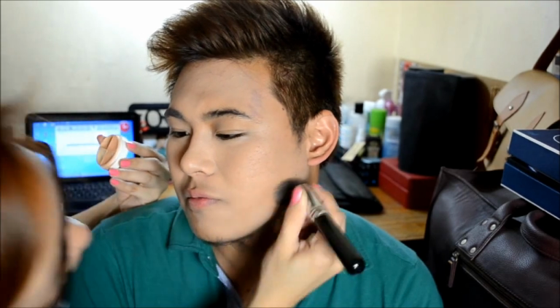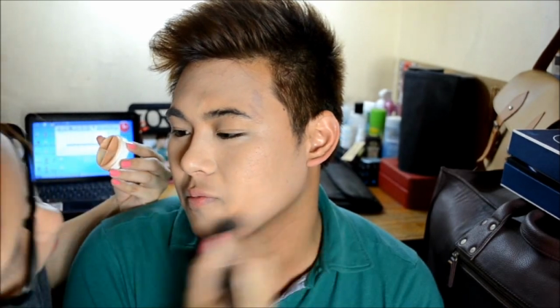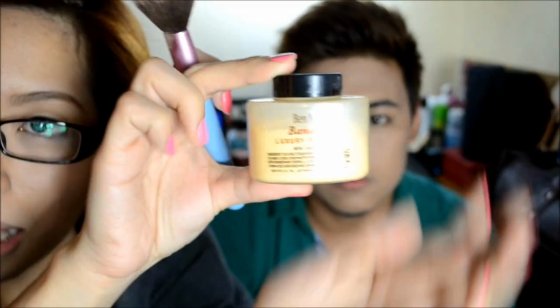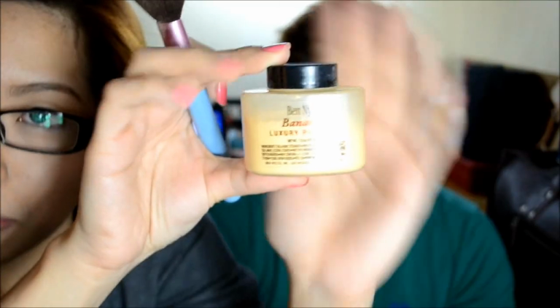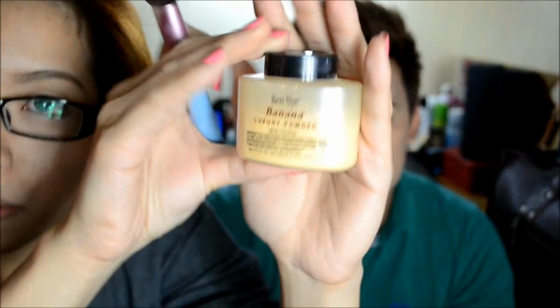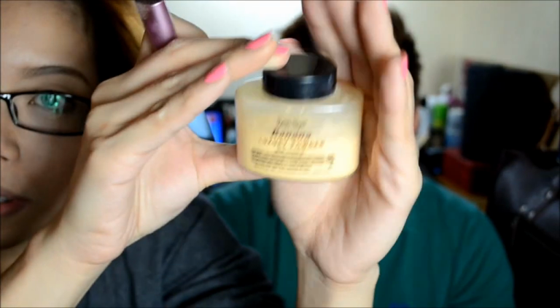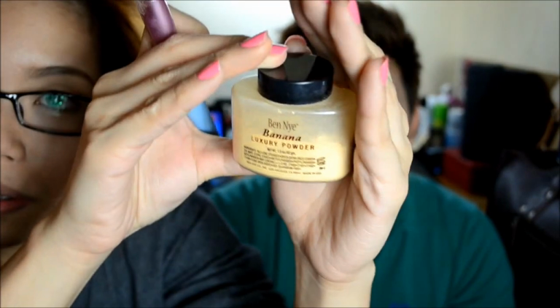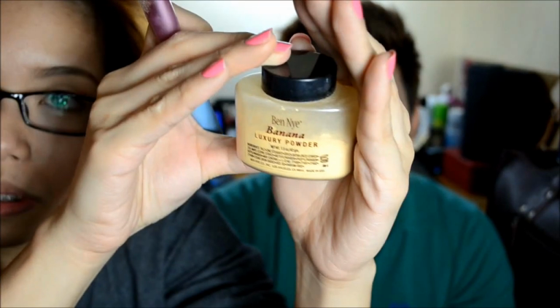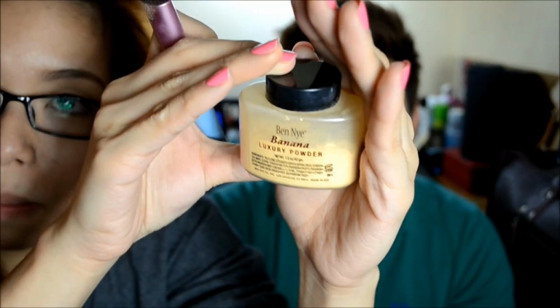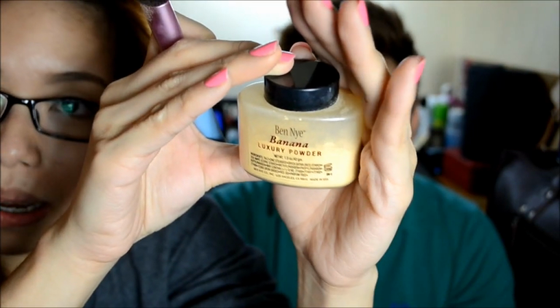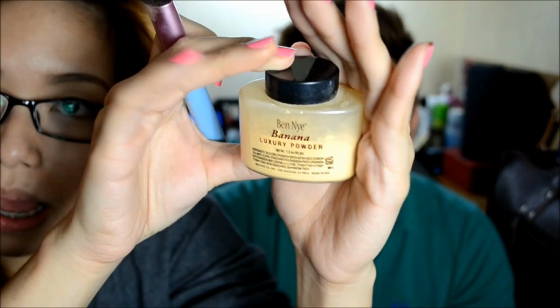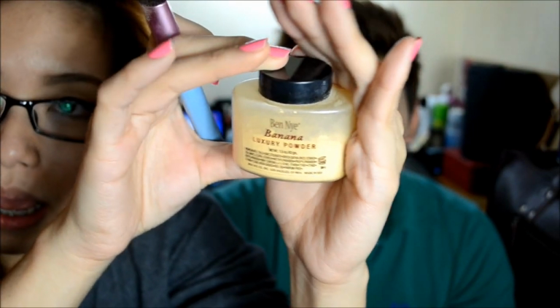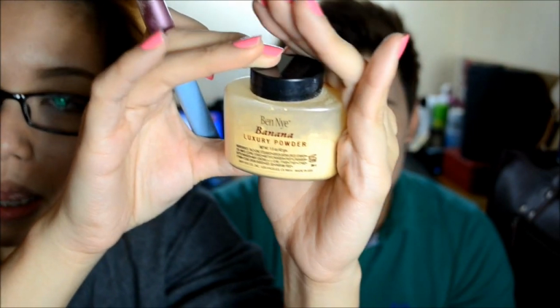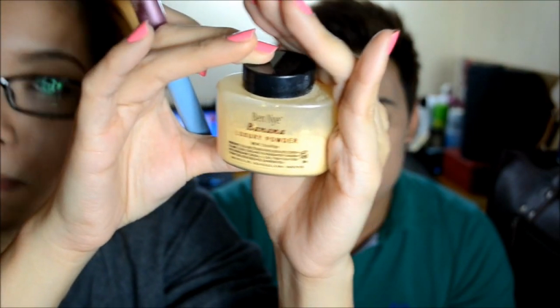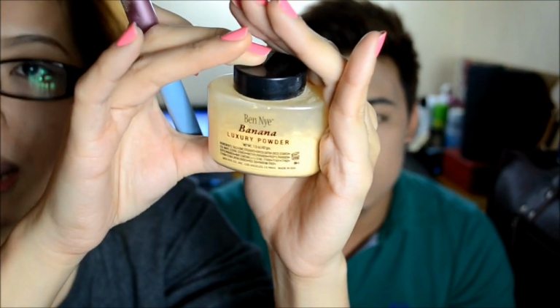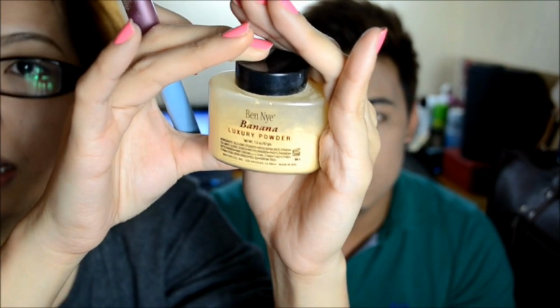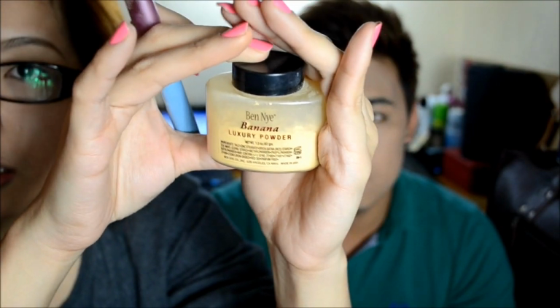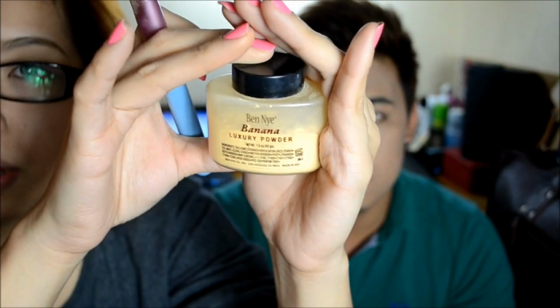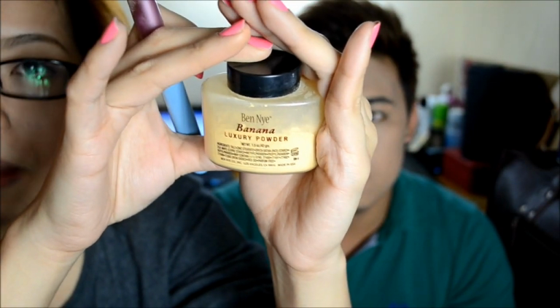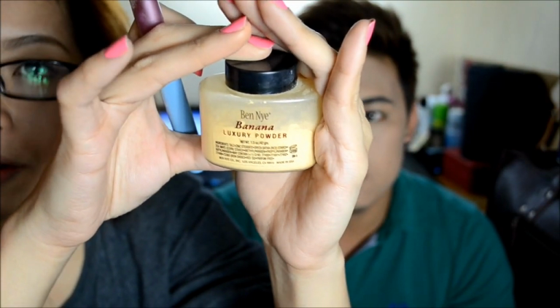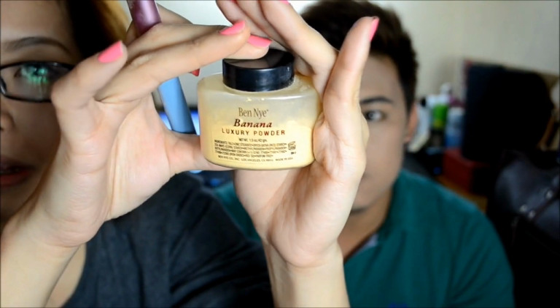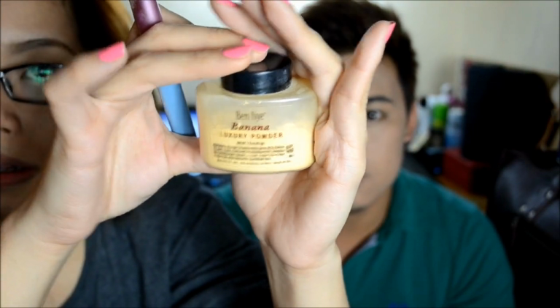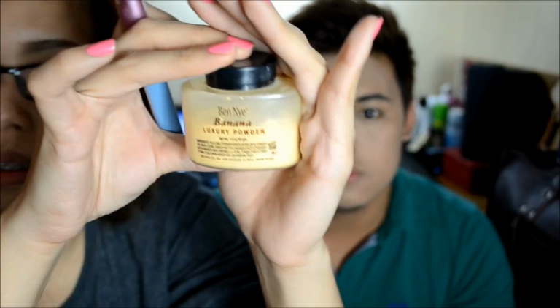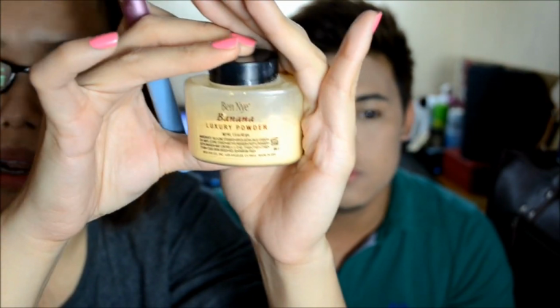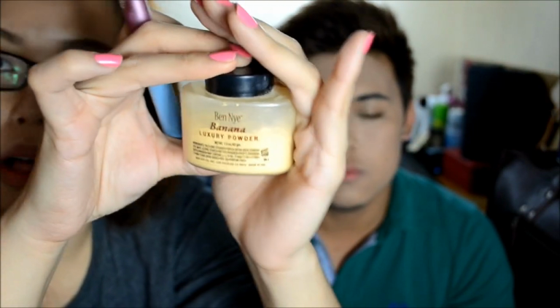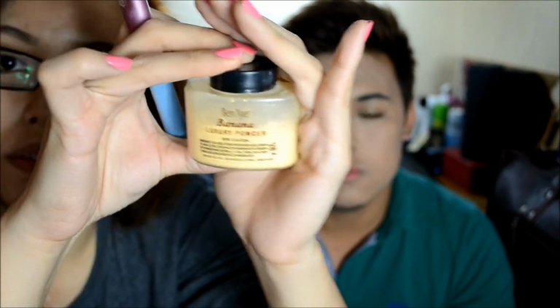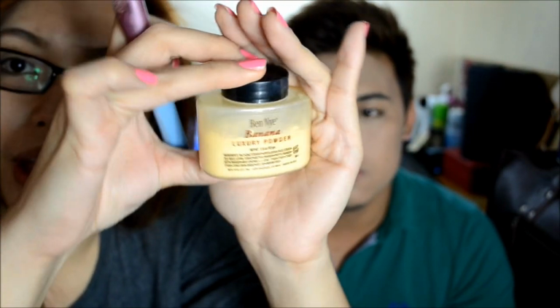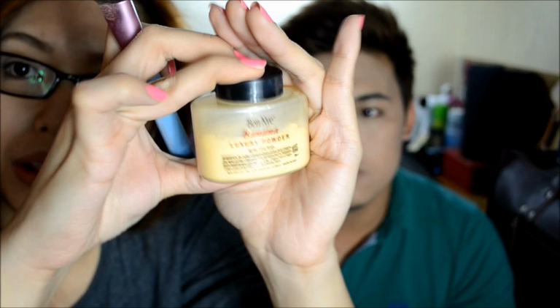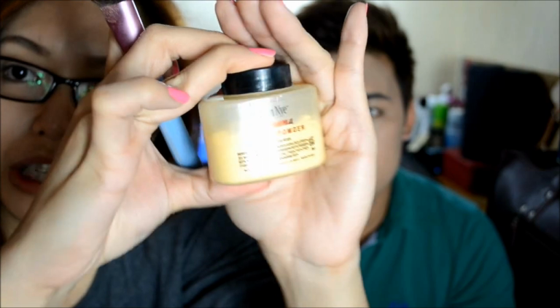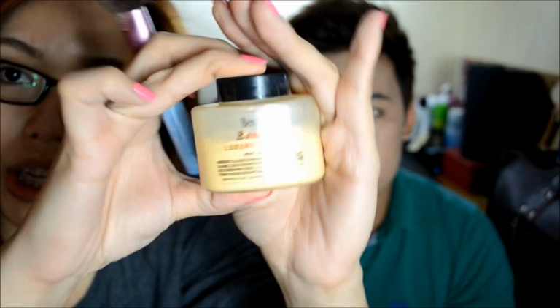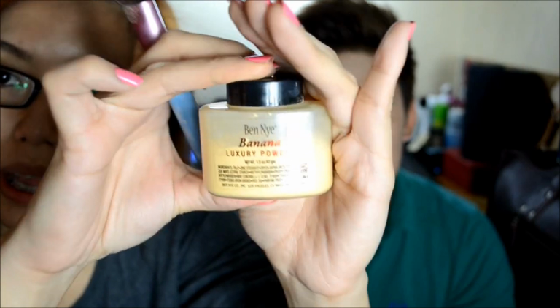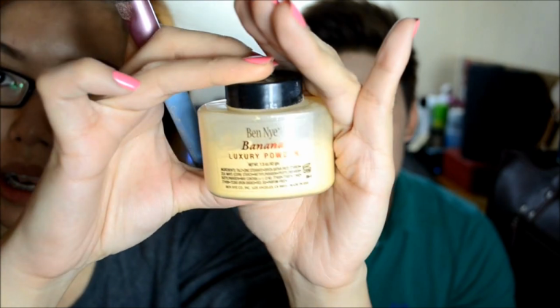Next, we're going to use the Ben Nye Banana Luxury Powder to set all the foundation in.